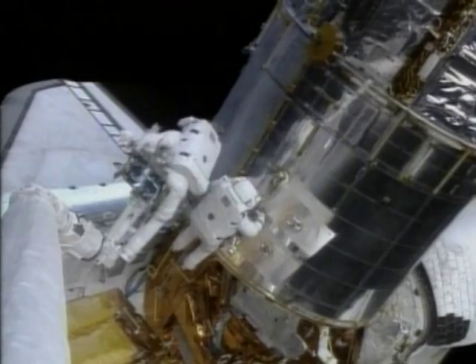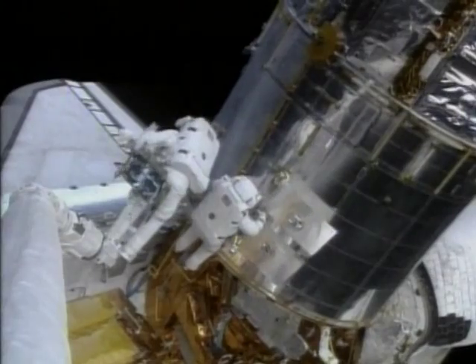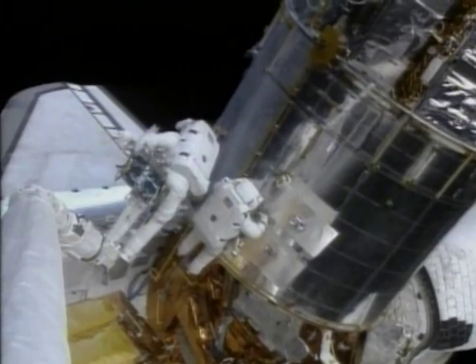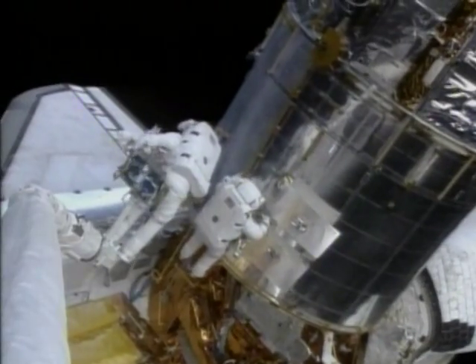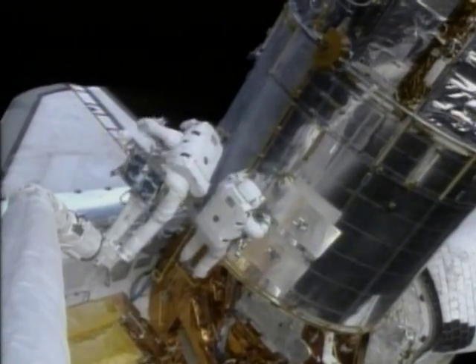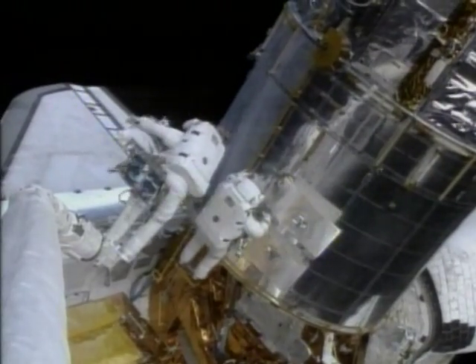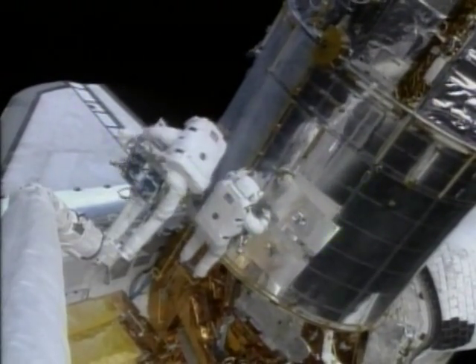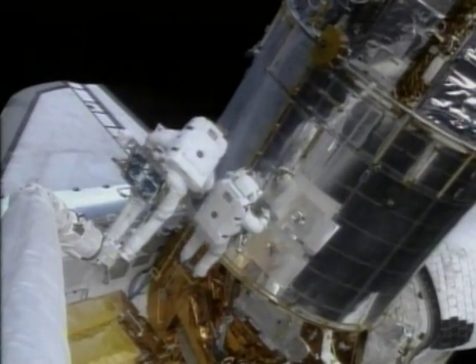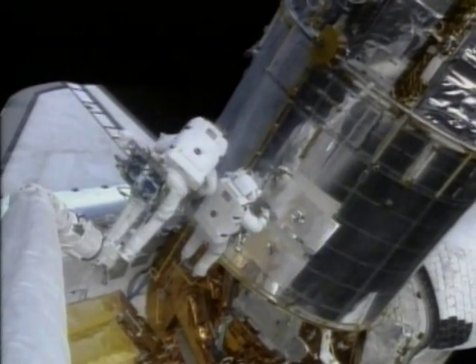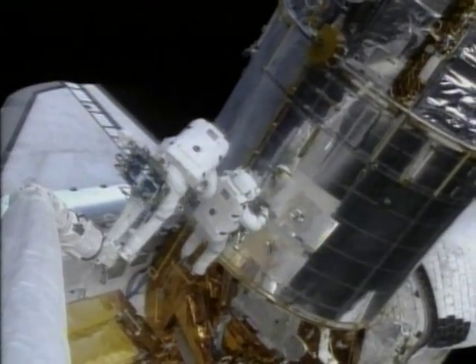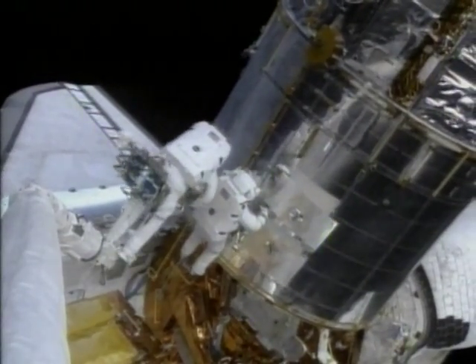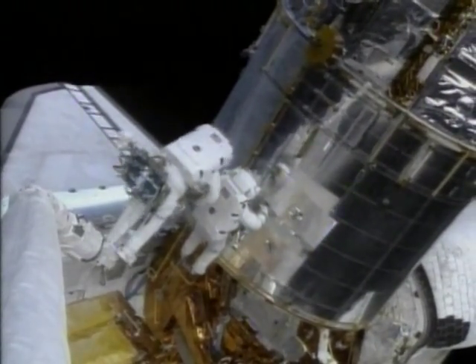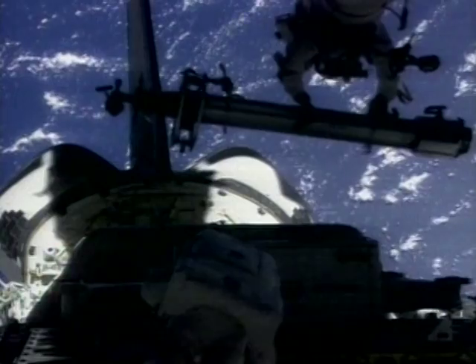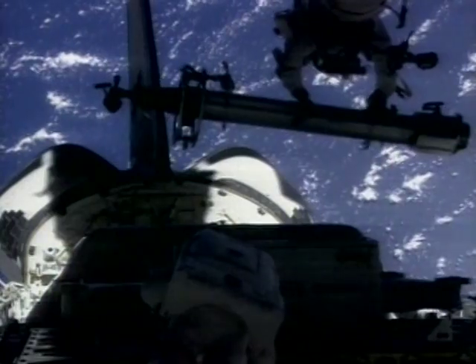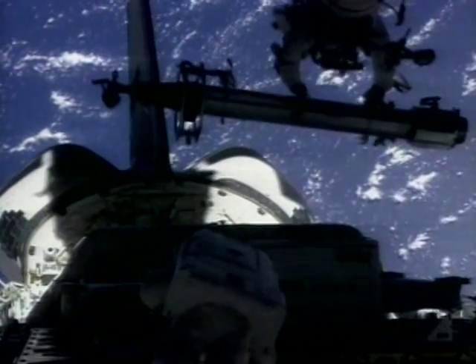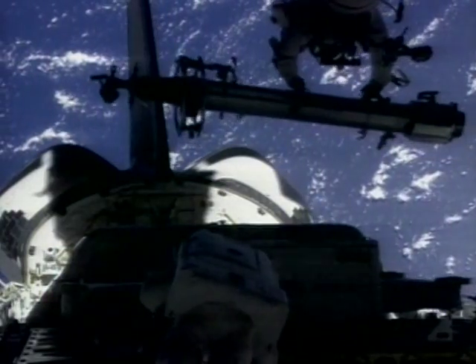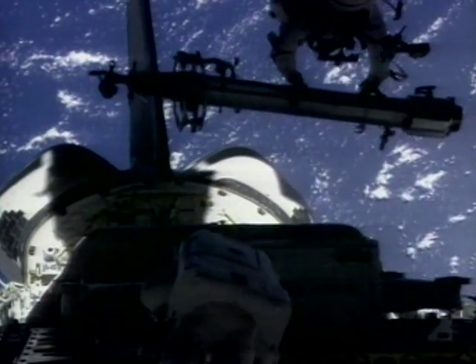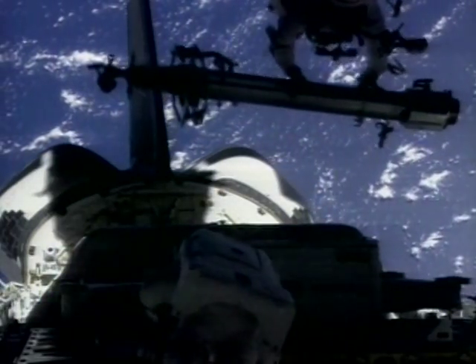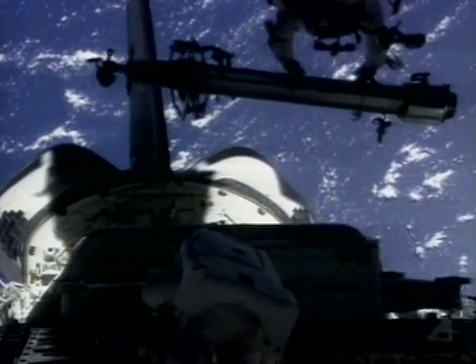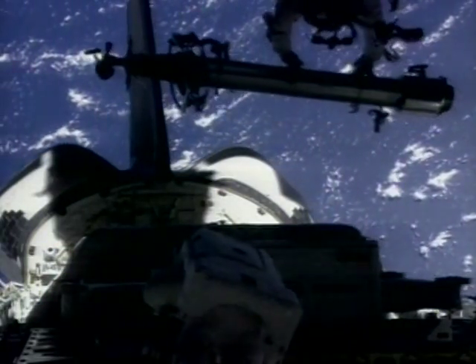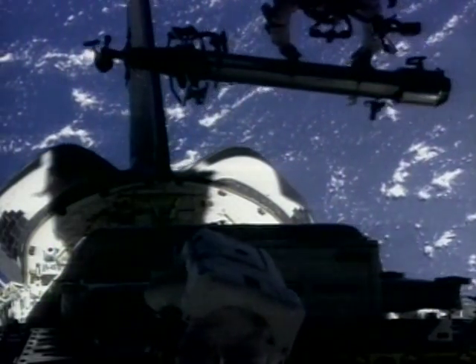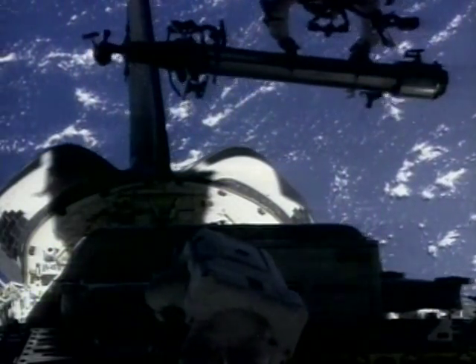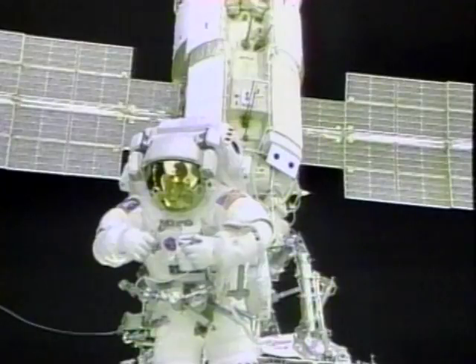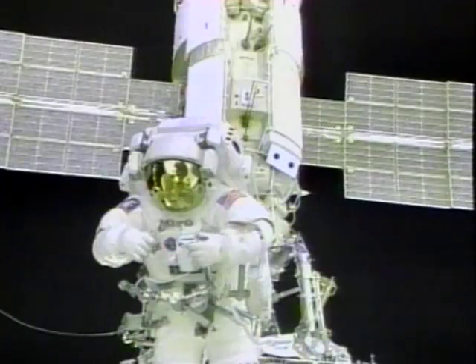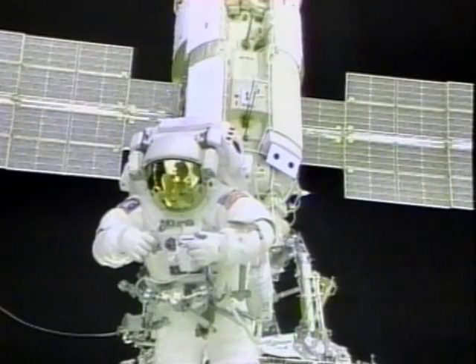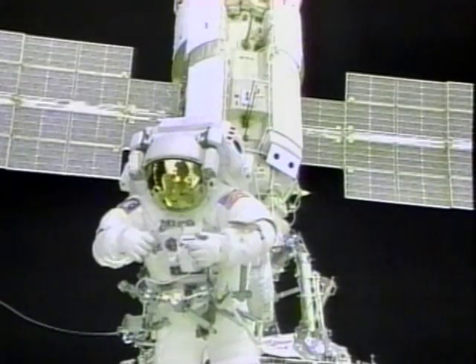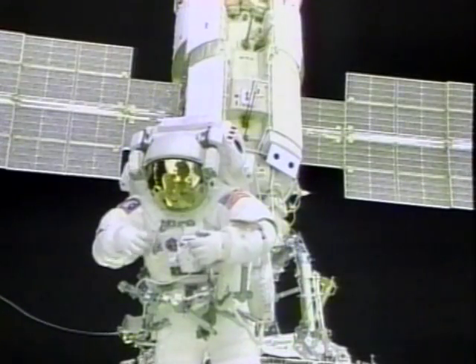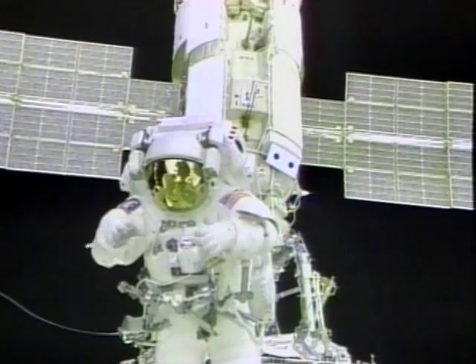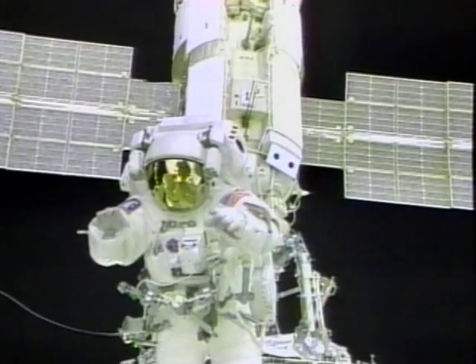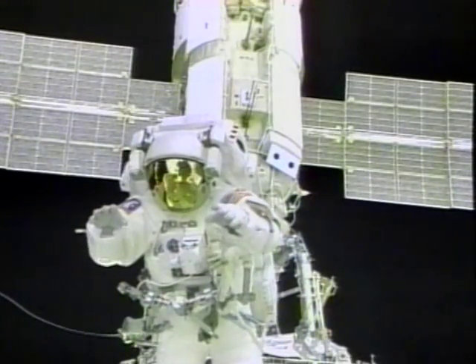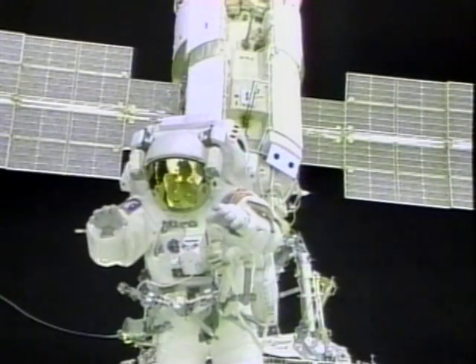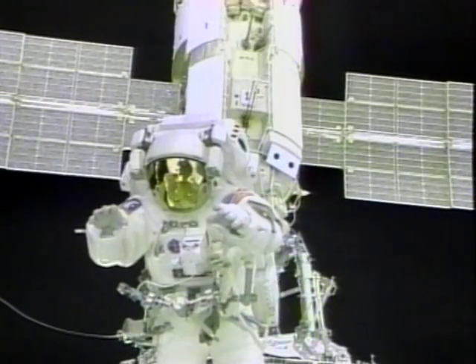As NASA moves forward on the maintenance and construction of the International Space Station, spacewalks will continue to be important.